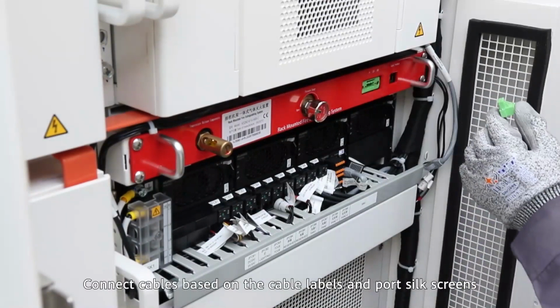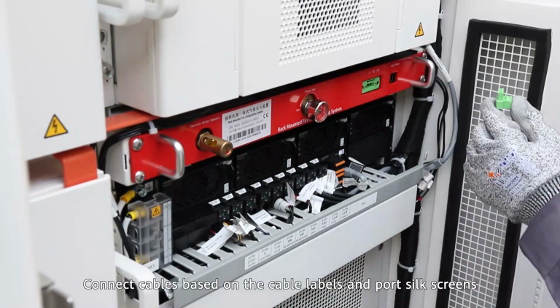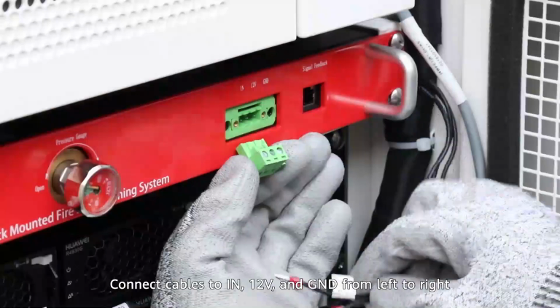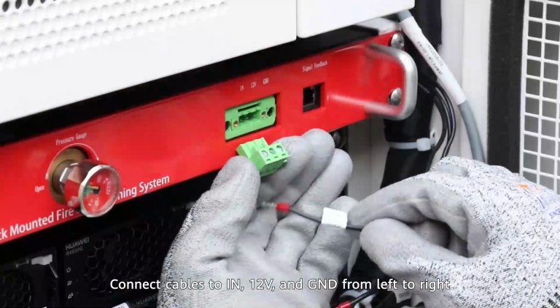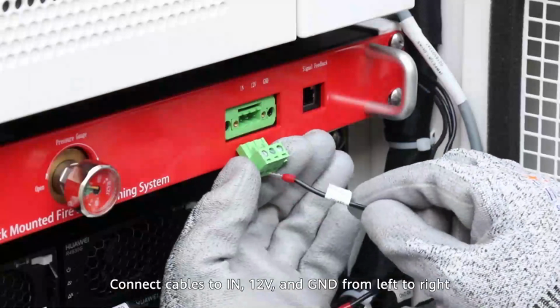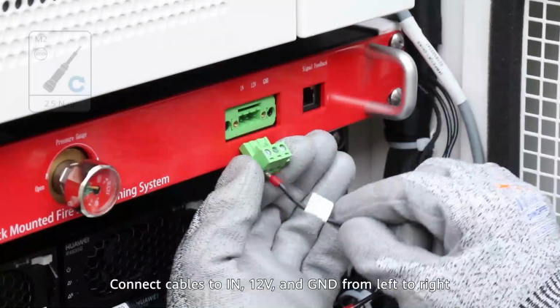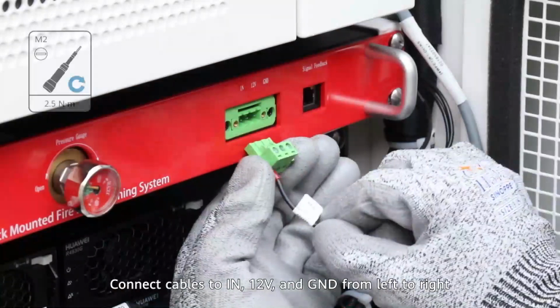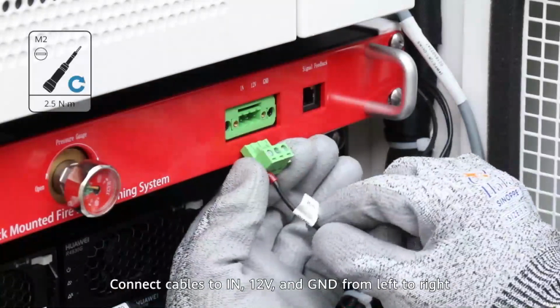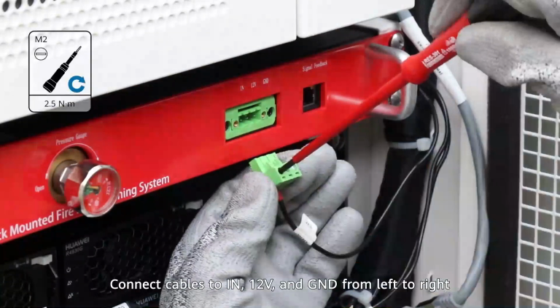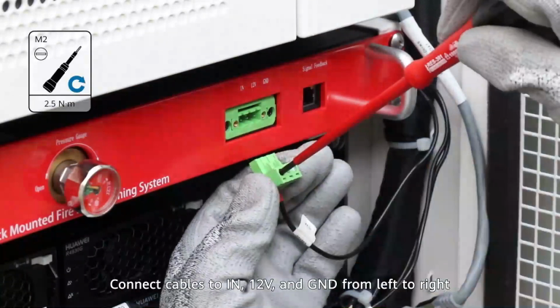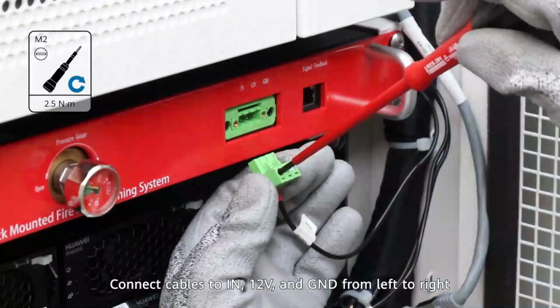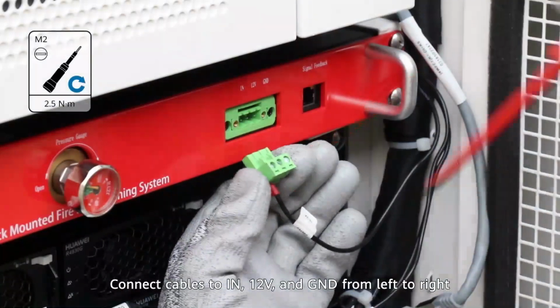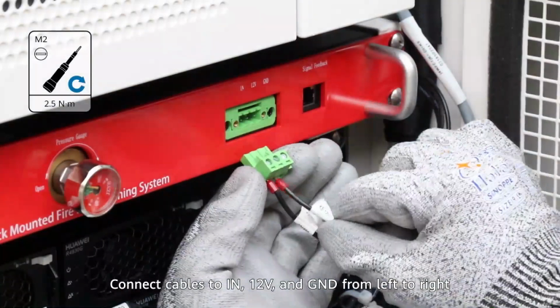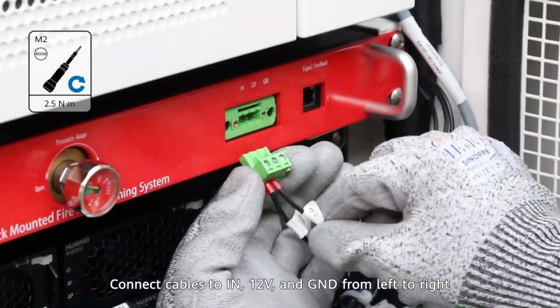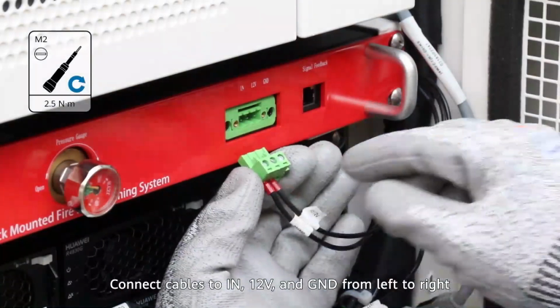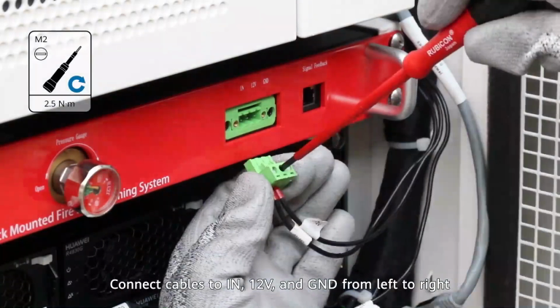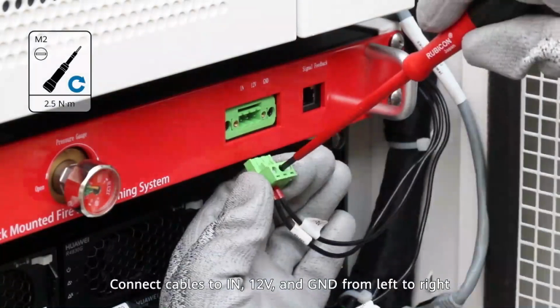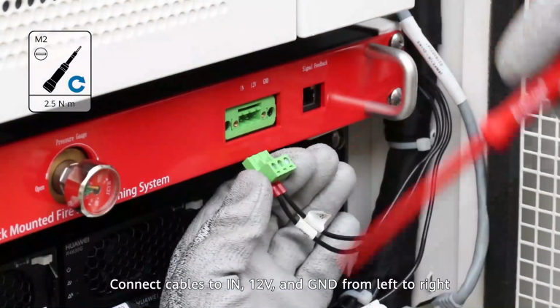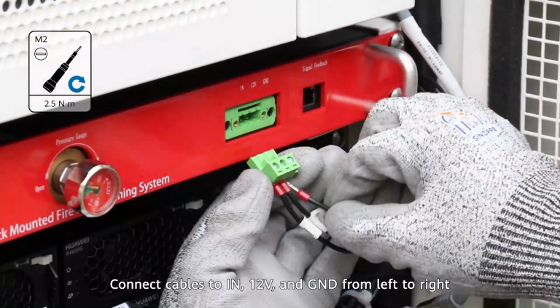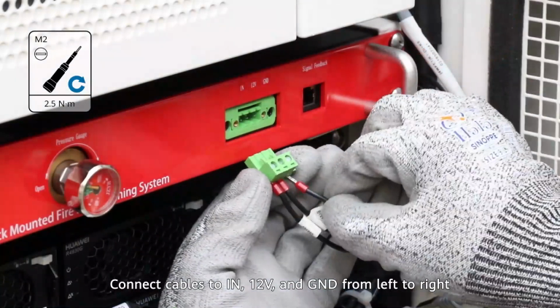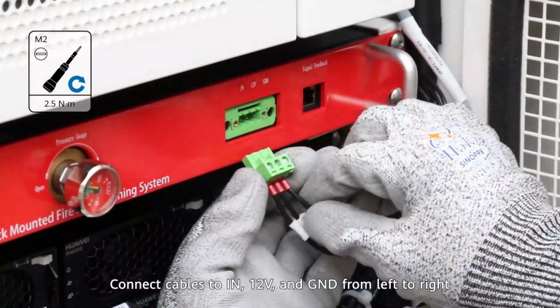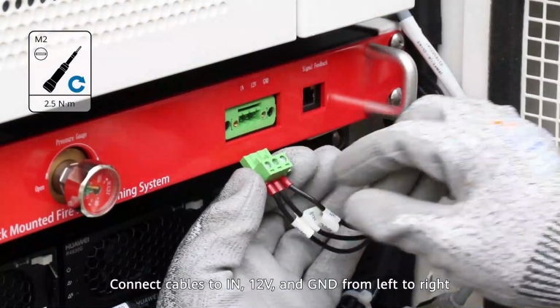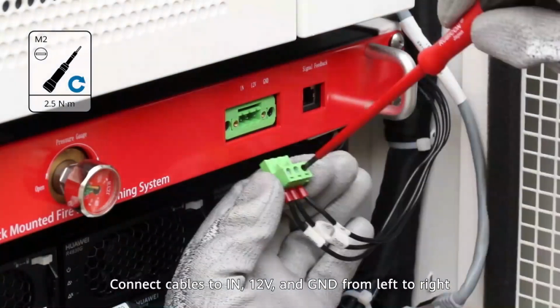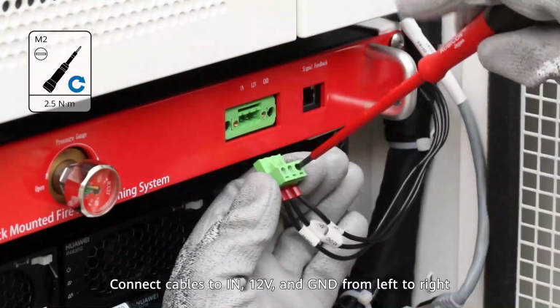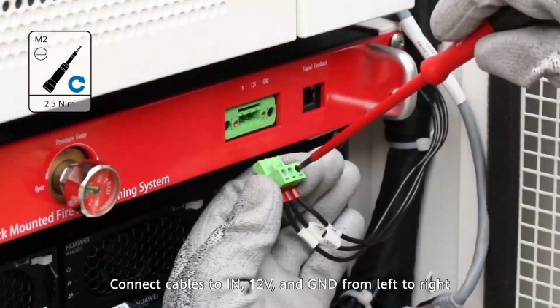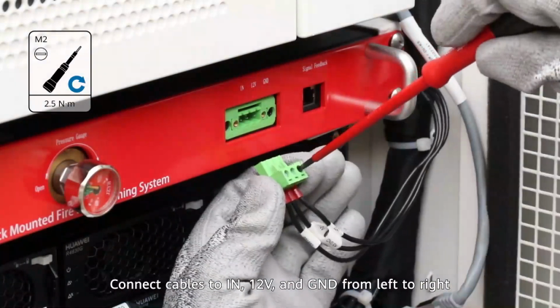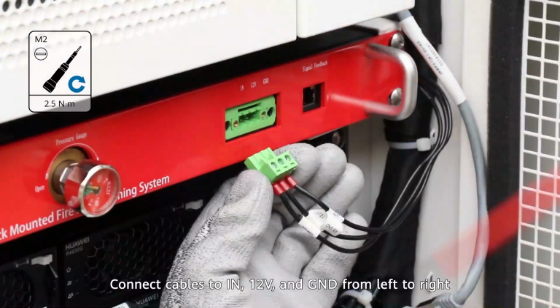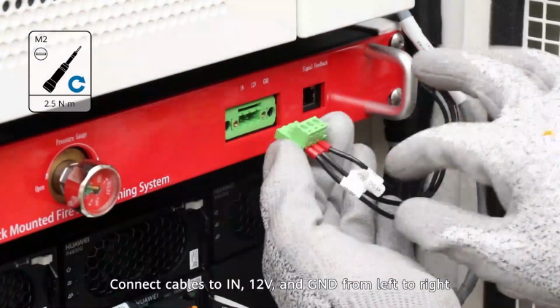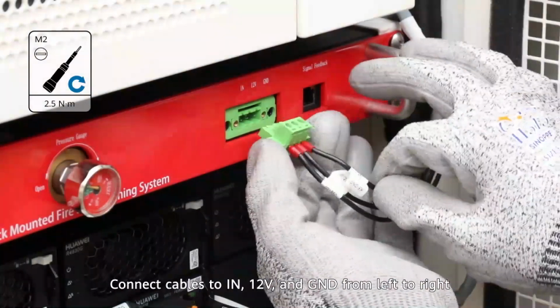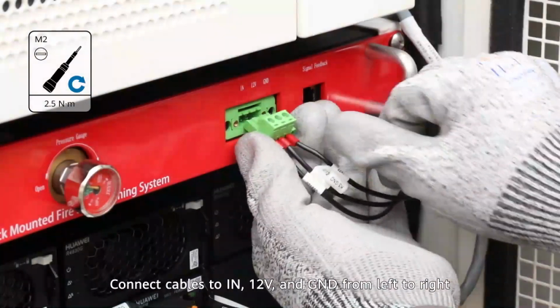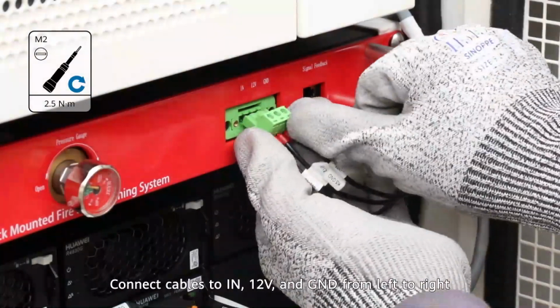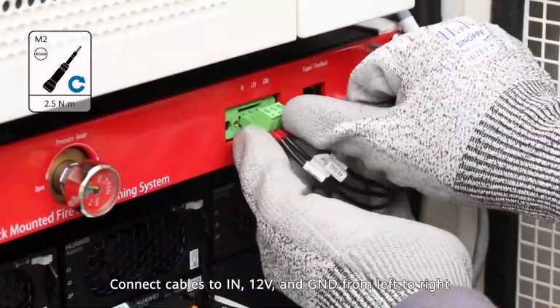Connect cables to IN, 12V, and GND from left to right.